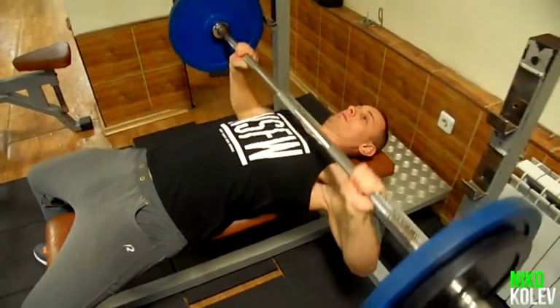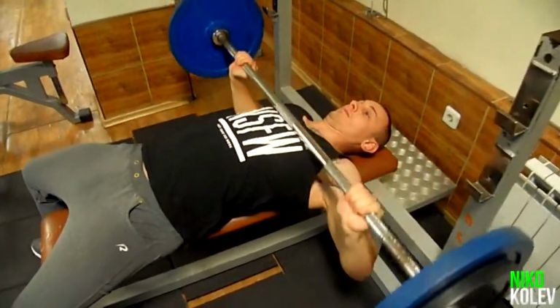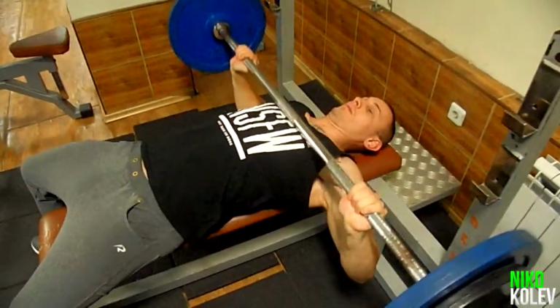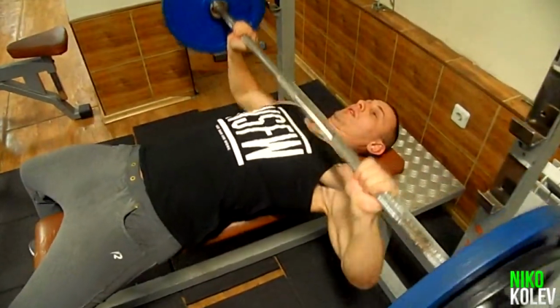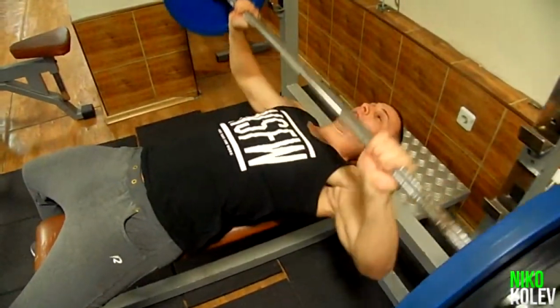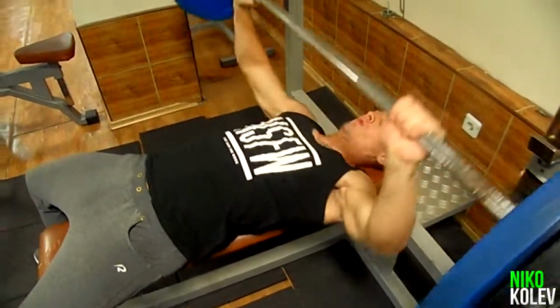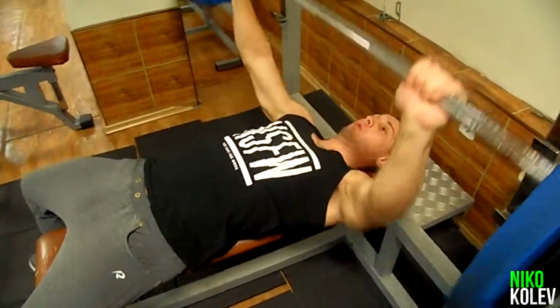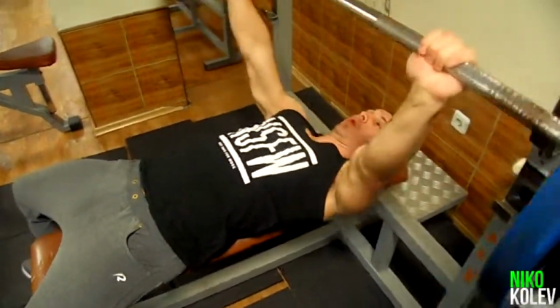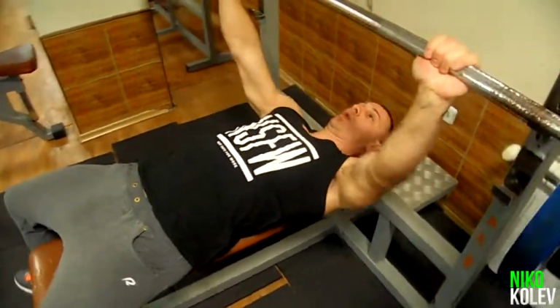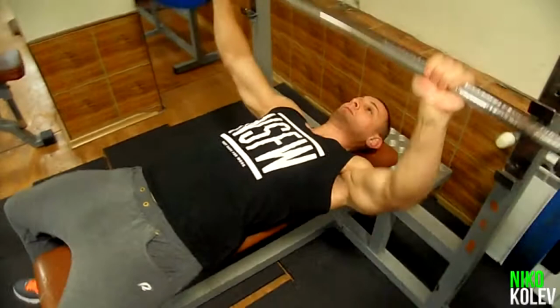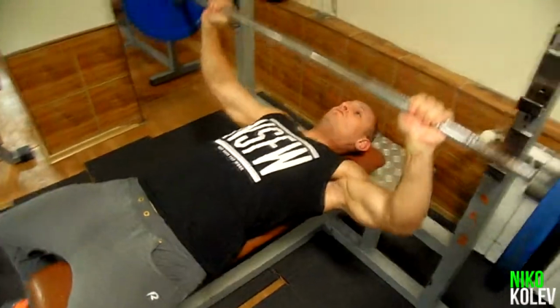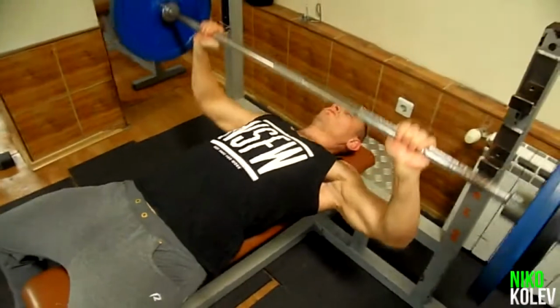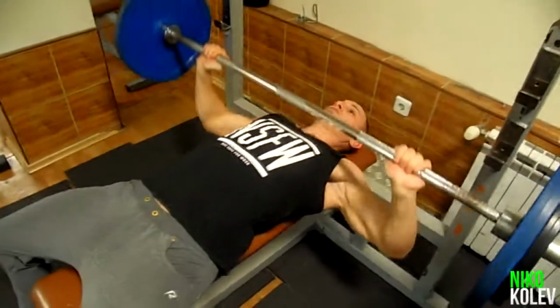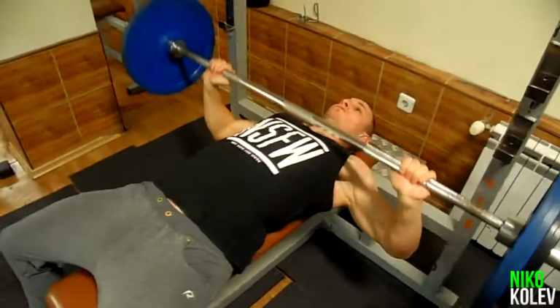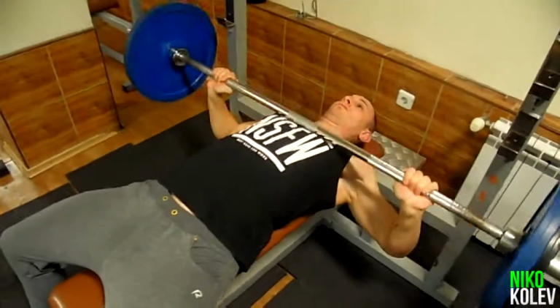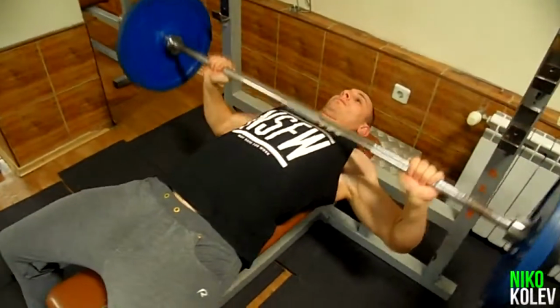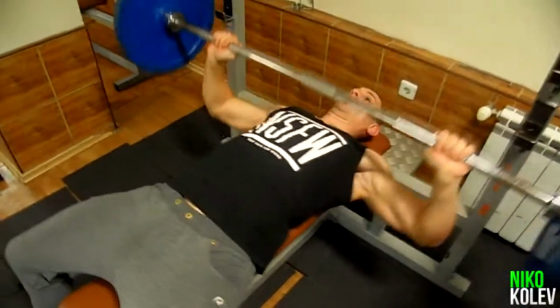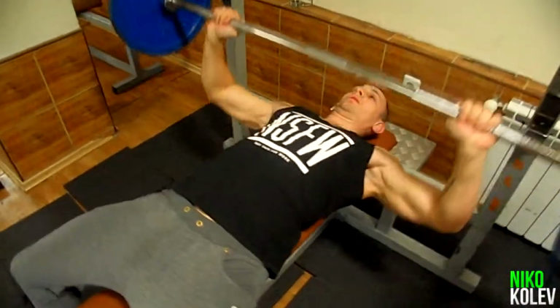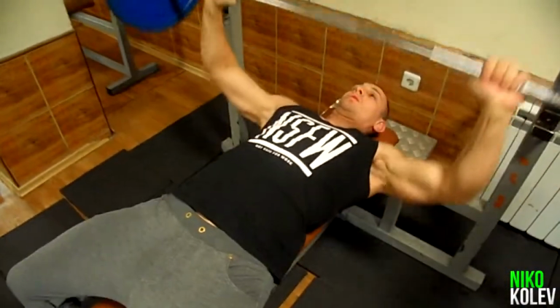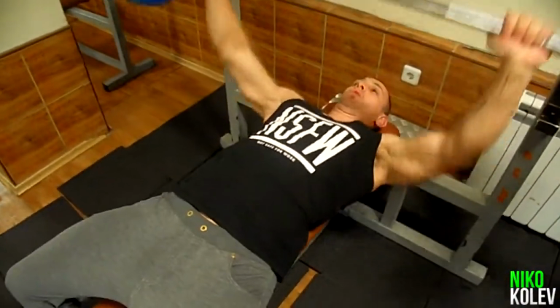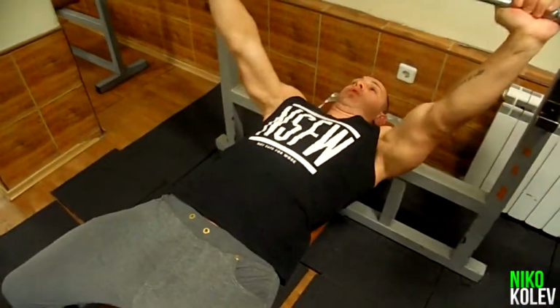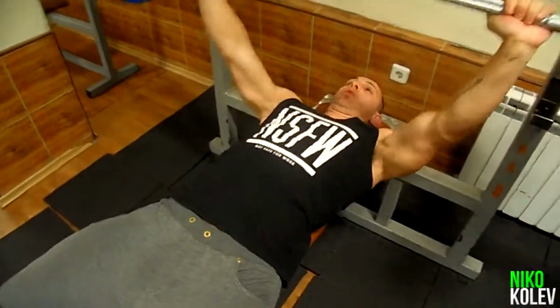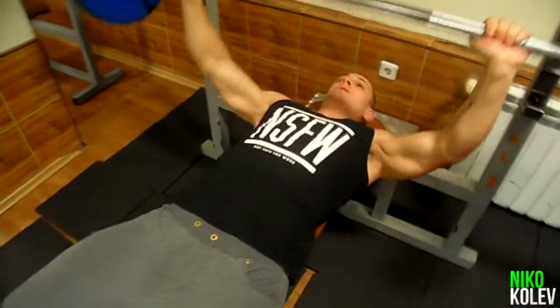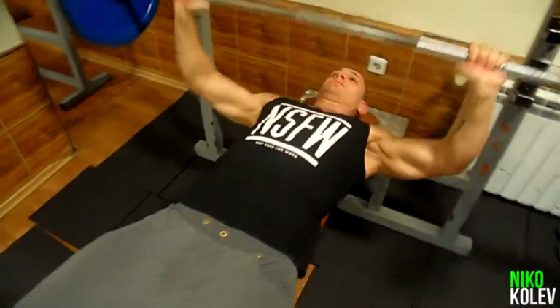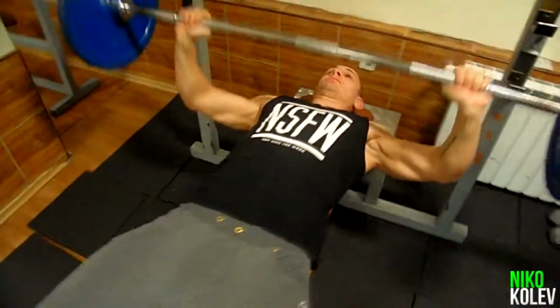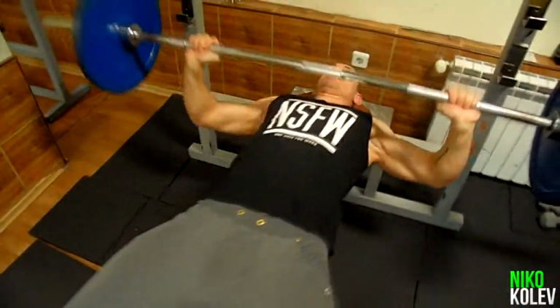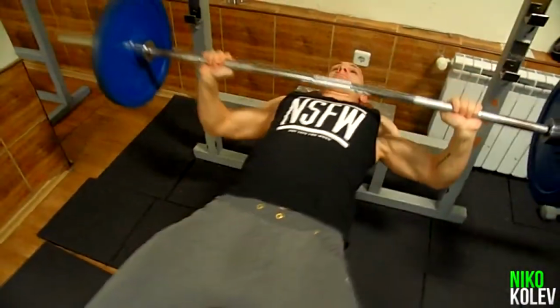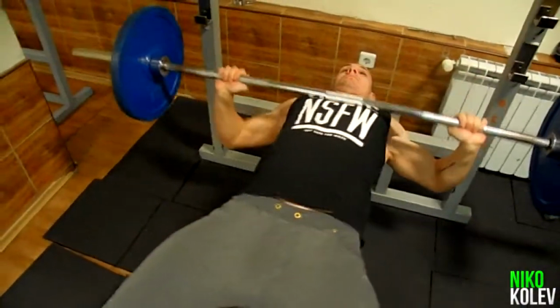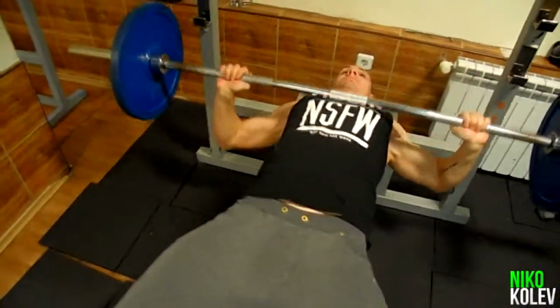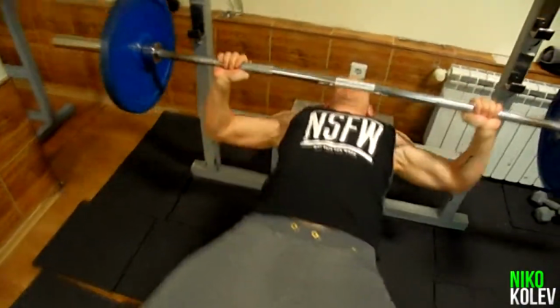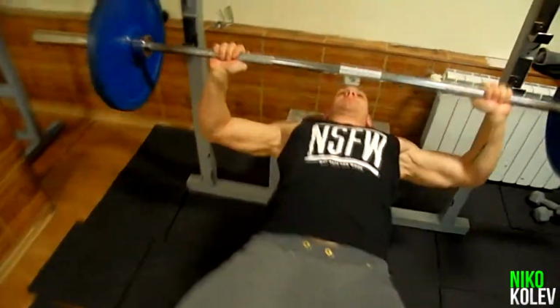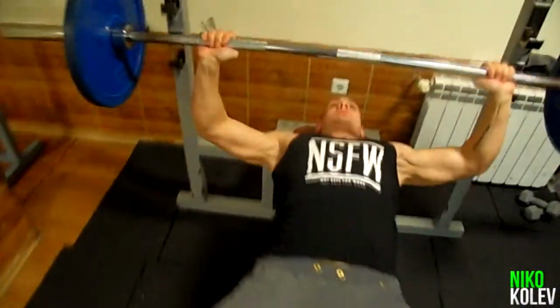First exercise is Barbell Bench Press. The bench press is the most well-known chest exercise.